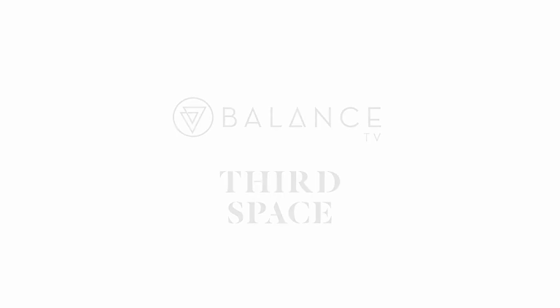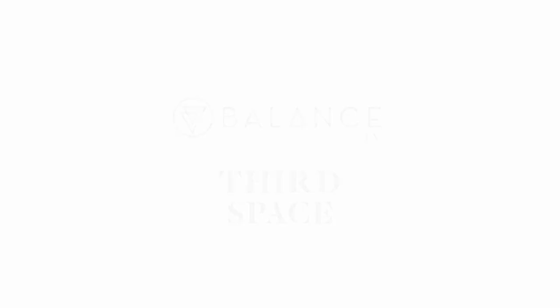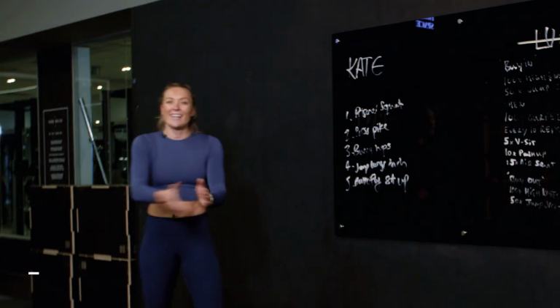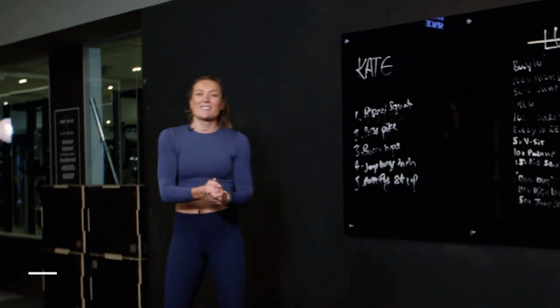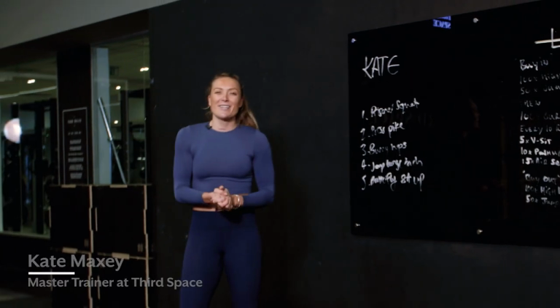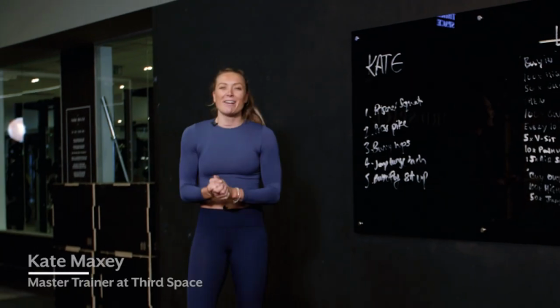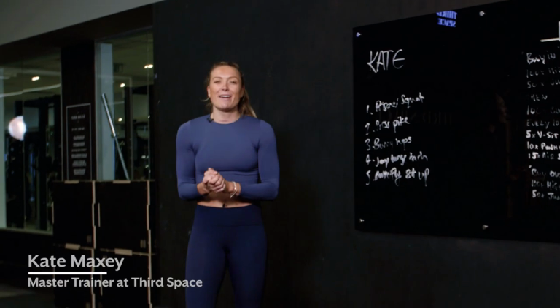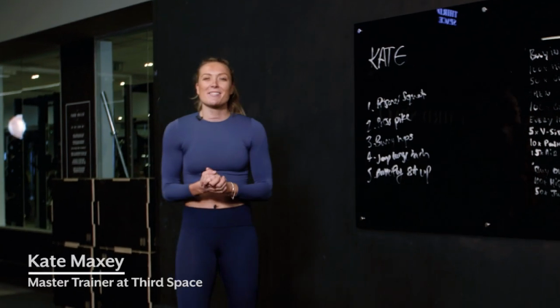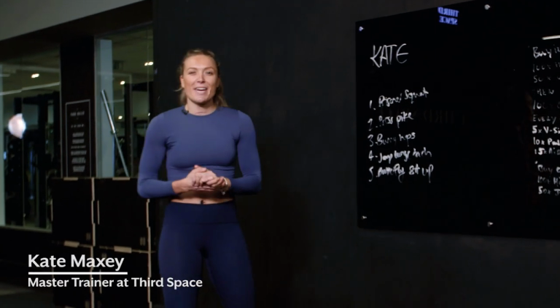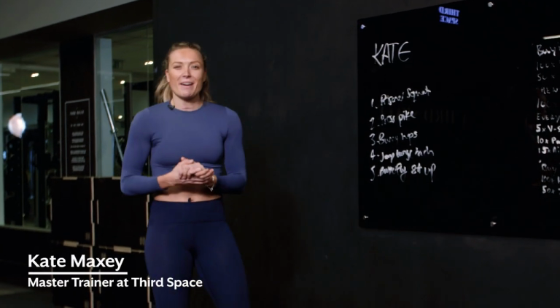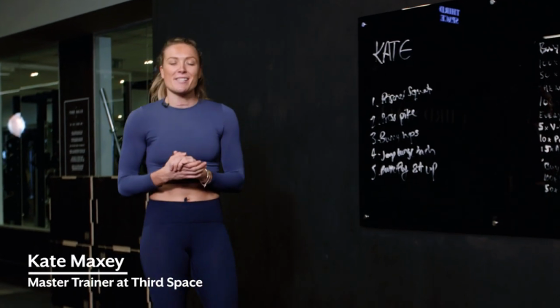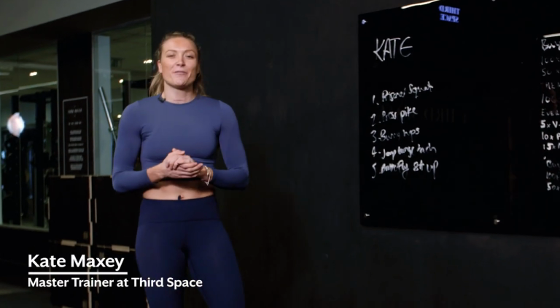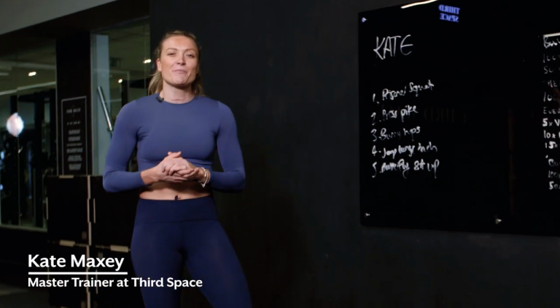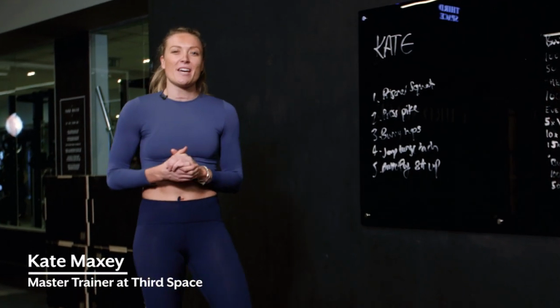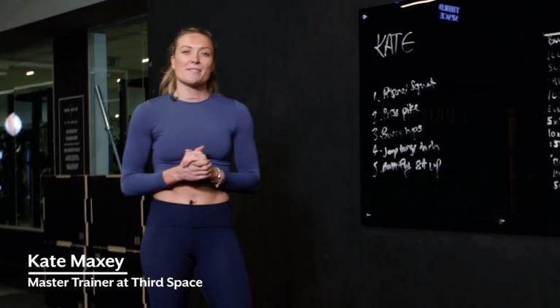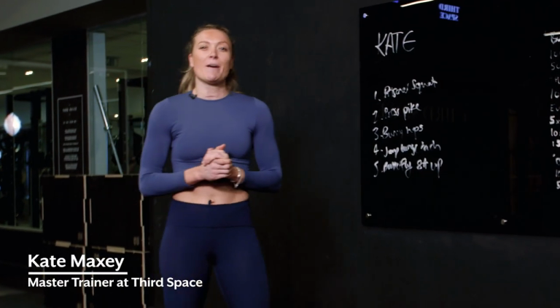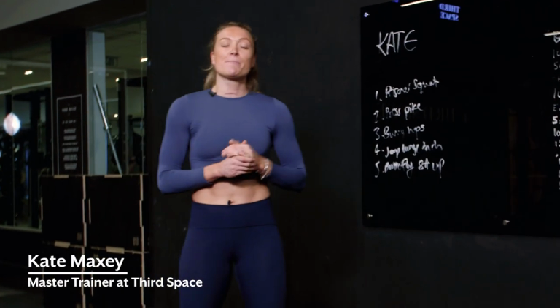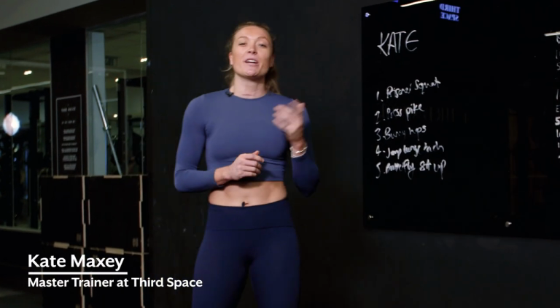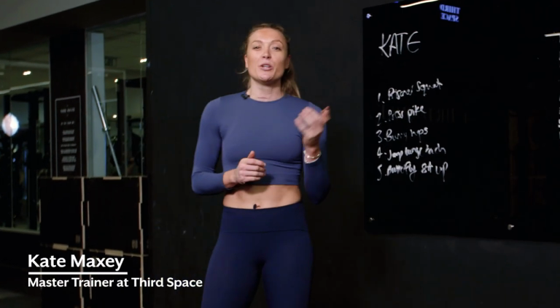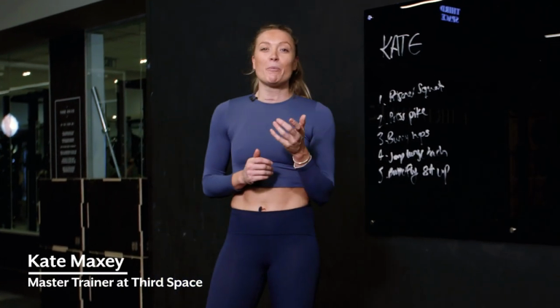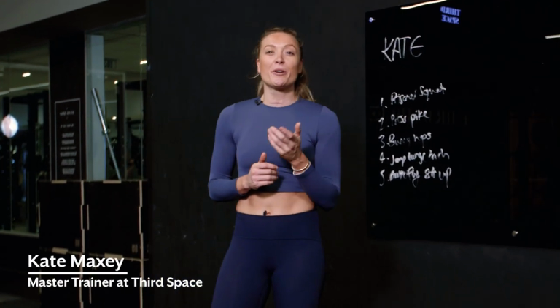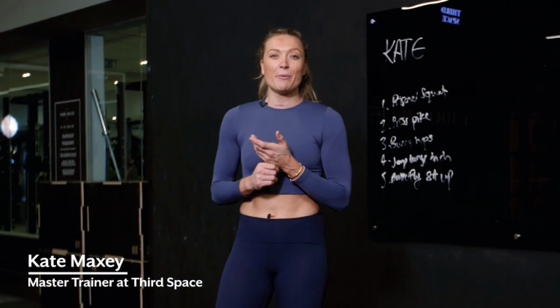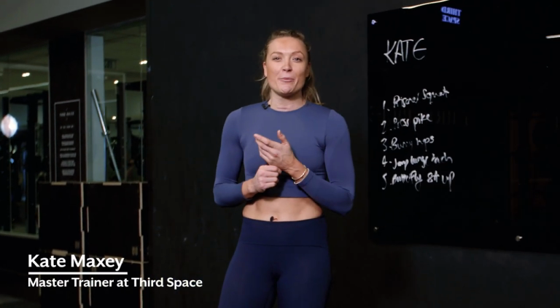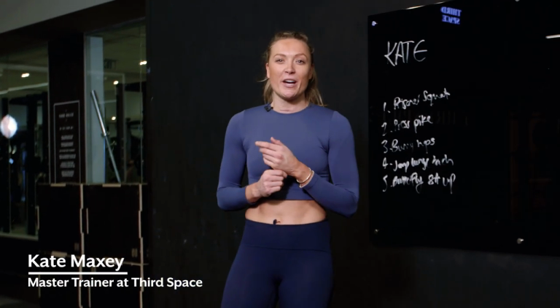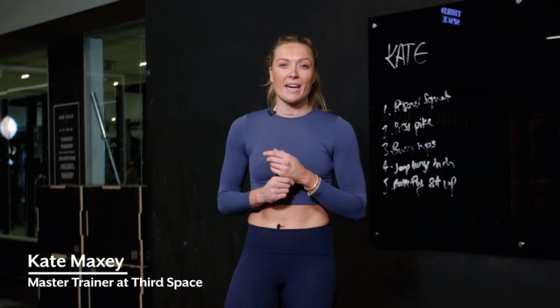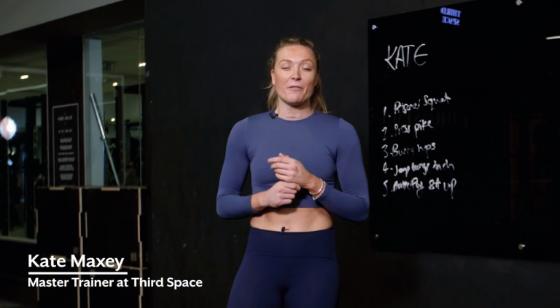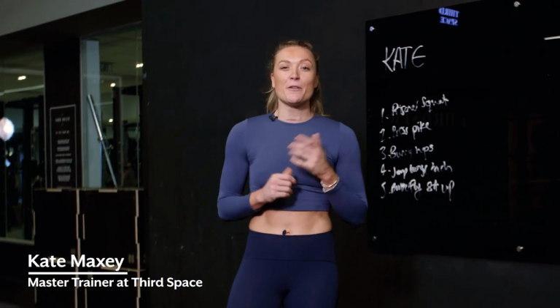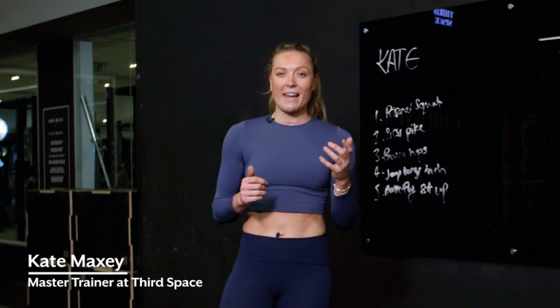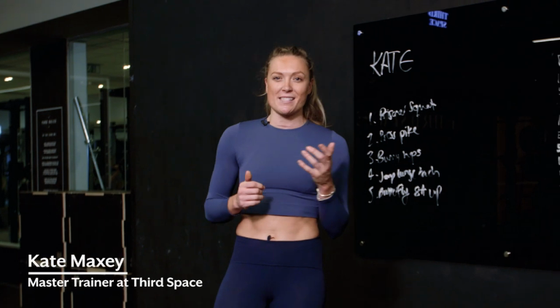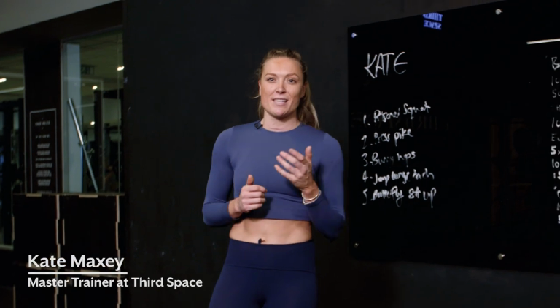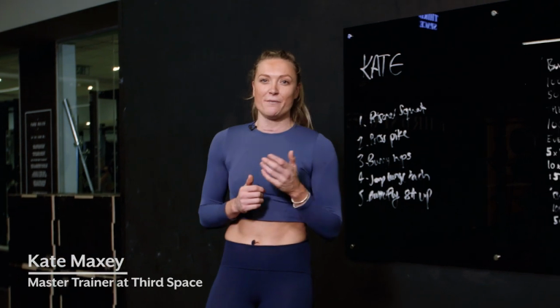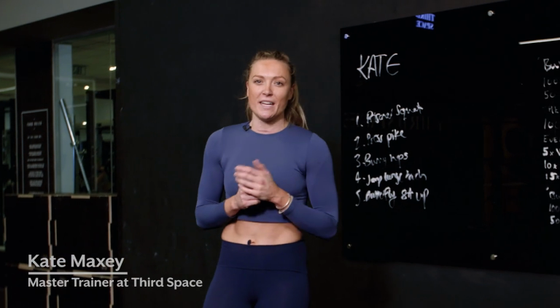Hello team, my name is Kate Maxey from Third Space, bringing you a bodyweight workout for Balance TV.